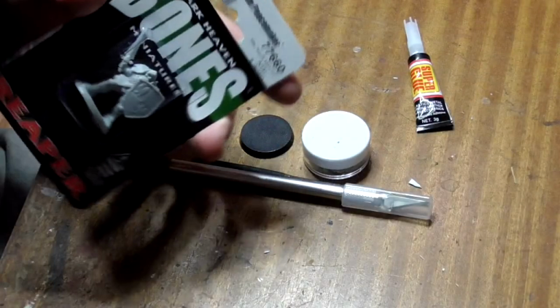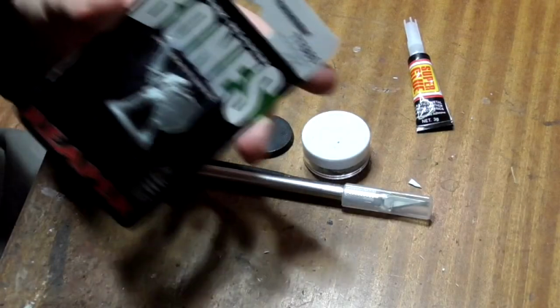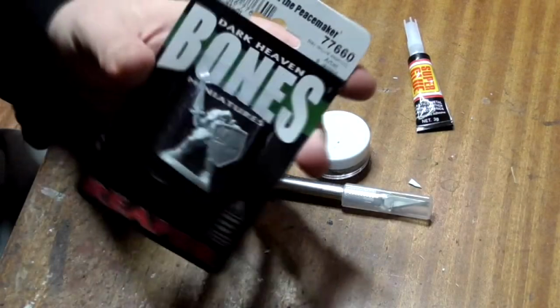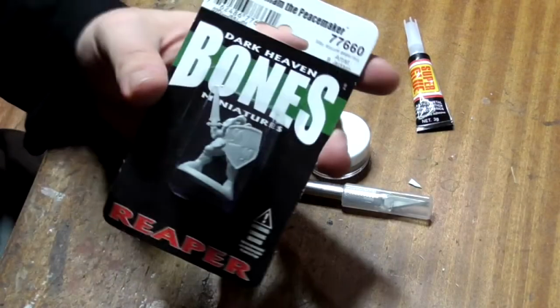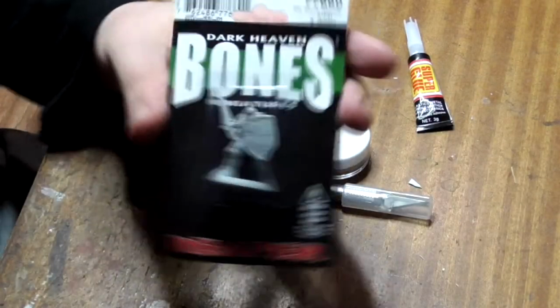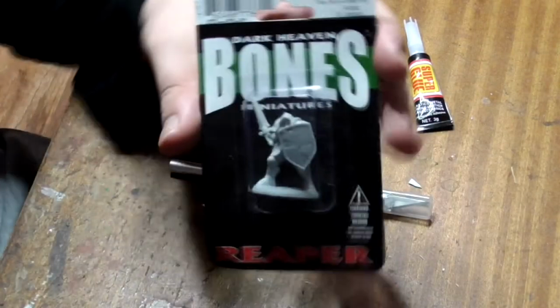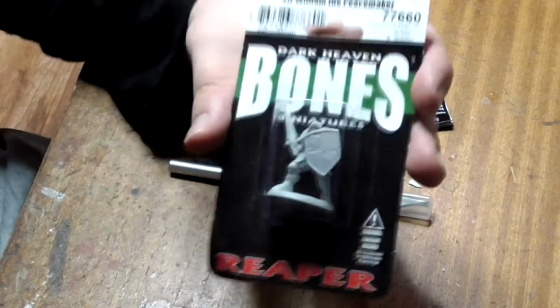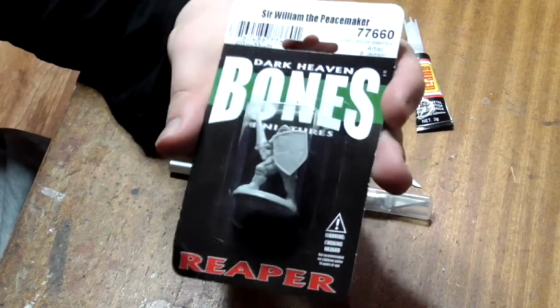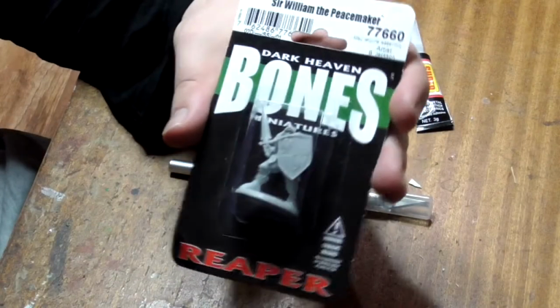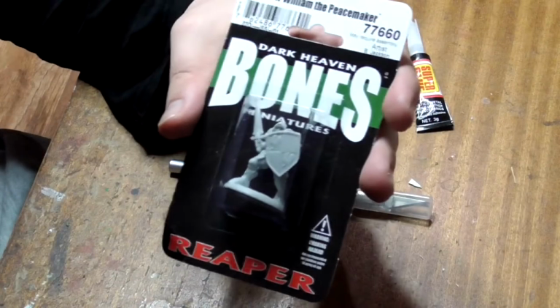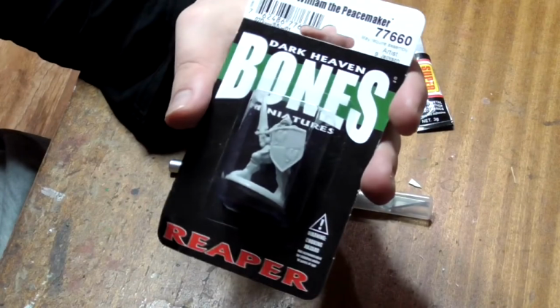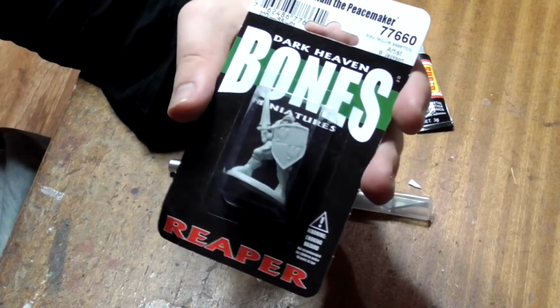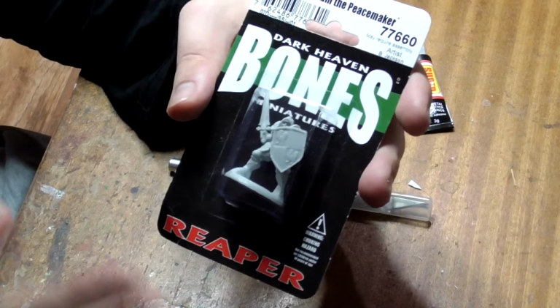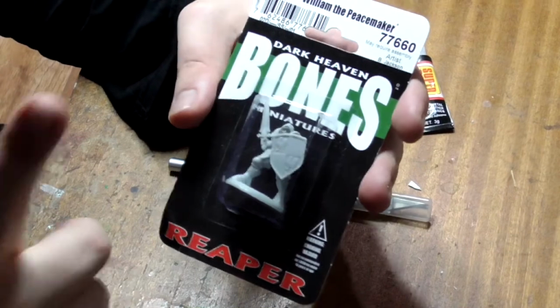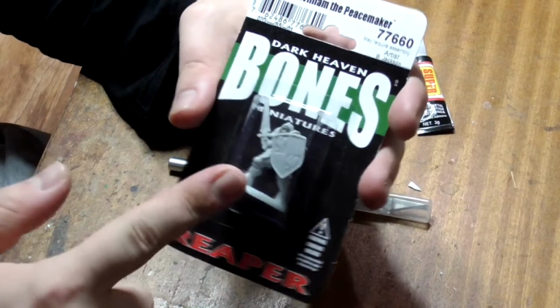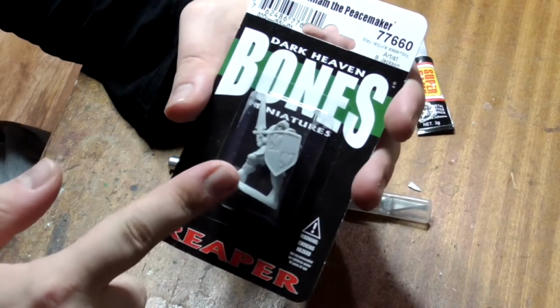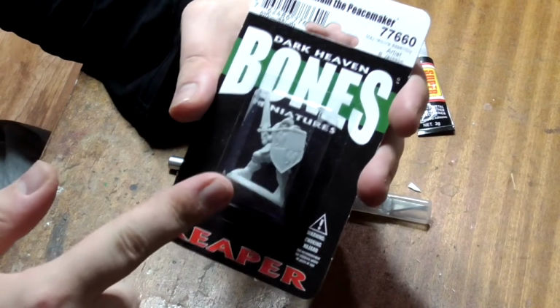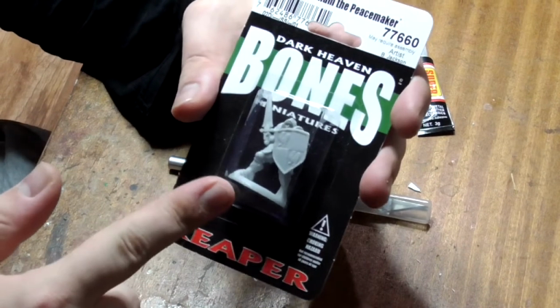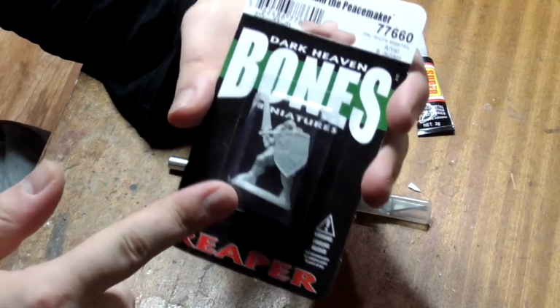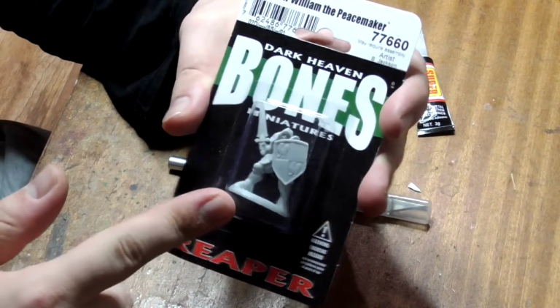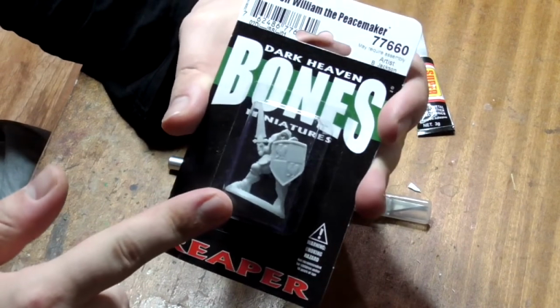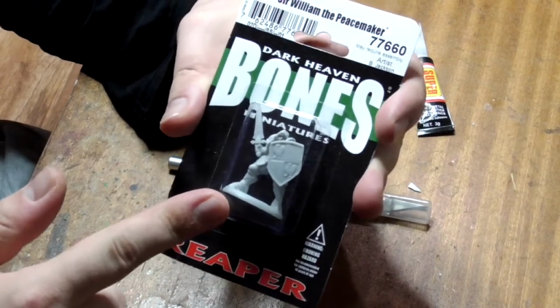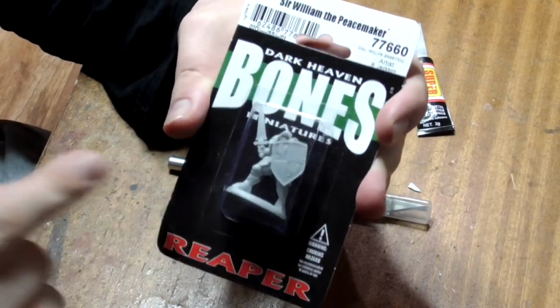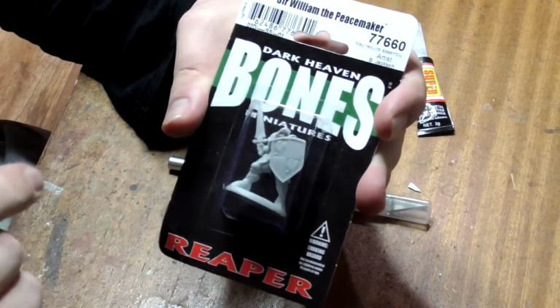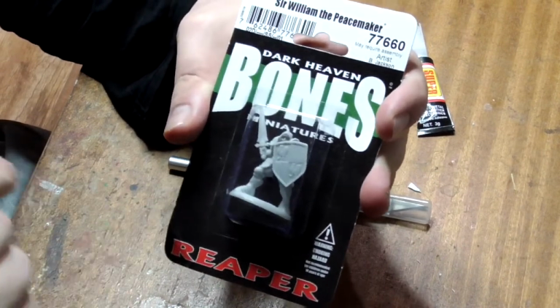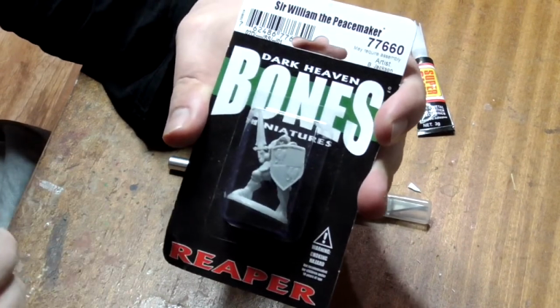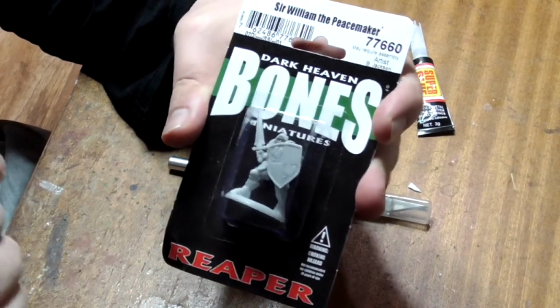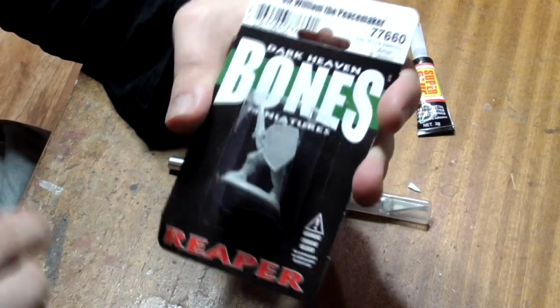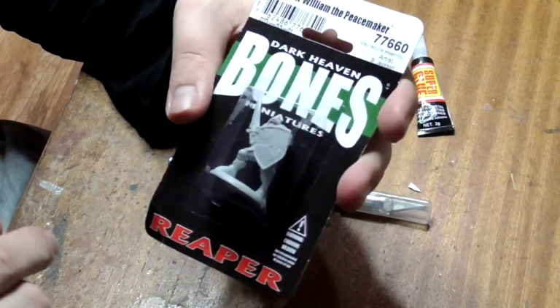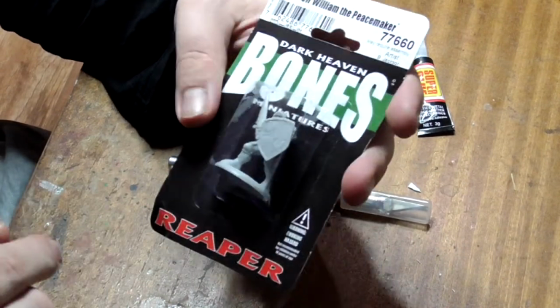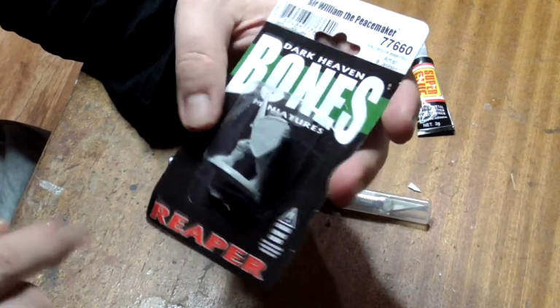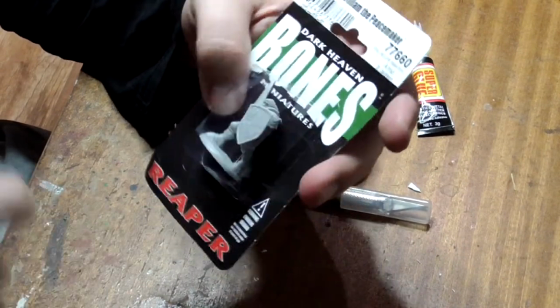Hey there everyone, today we'll be learning how to paint Sir William the Peacemaker from the Reaper Bones miniatures line to ultimate level standard.